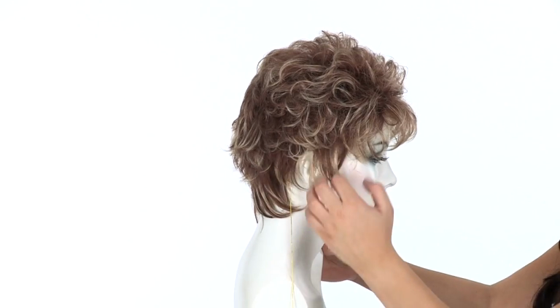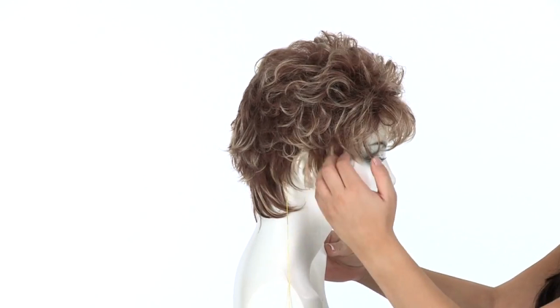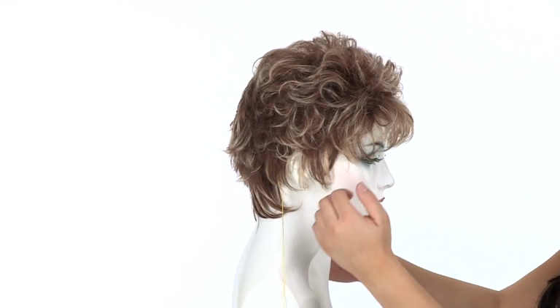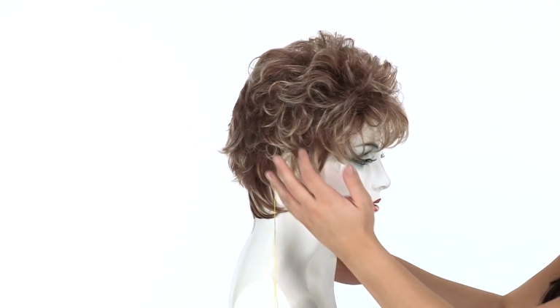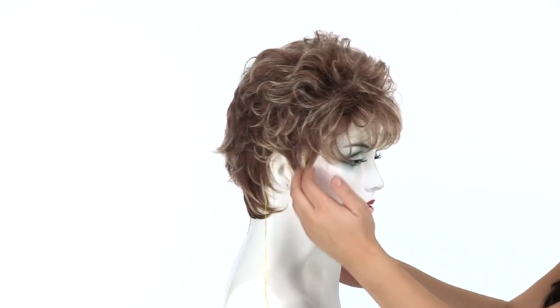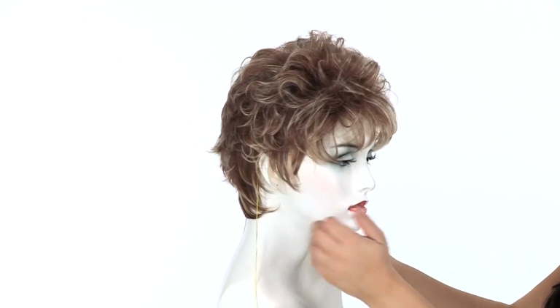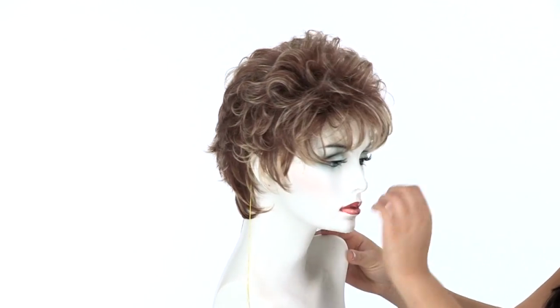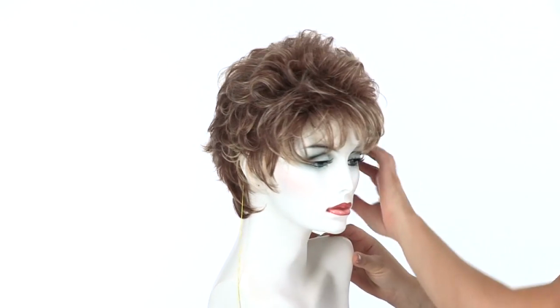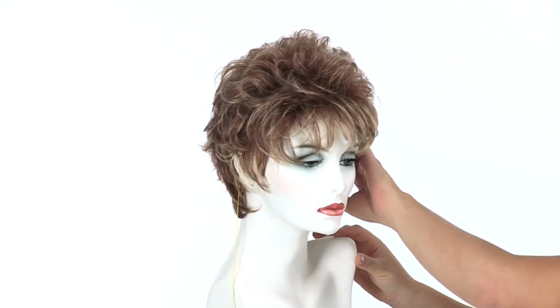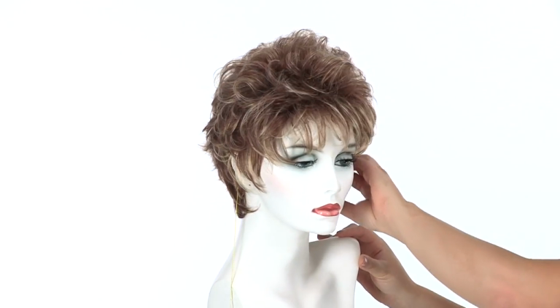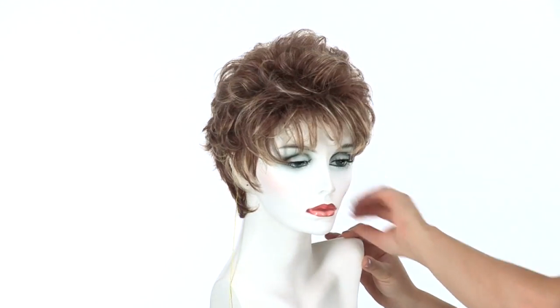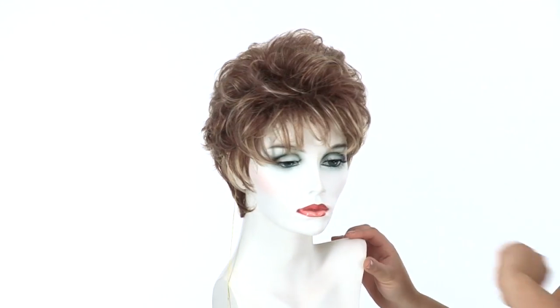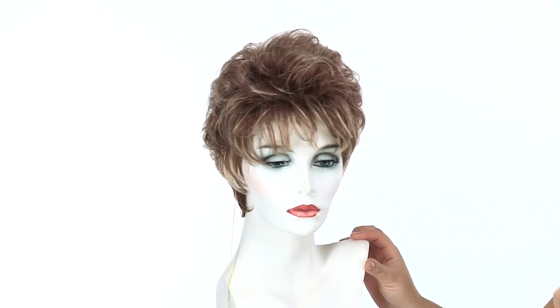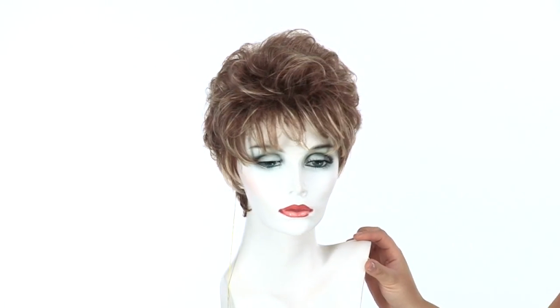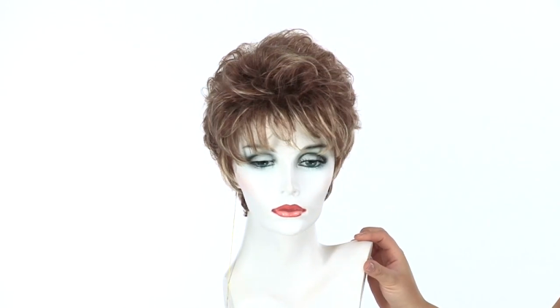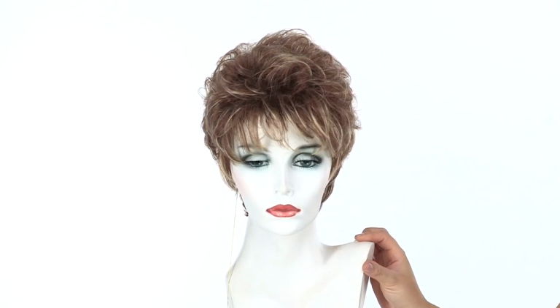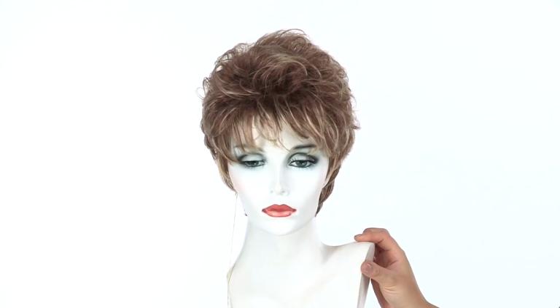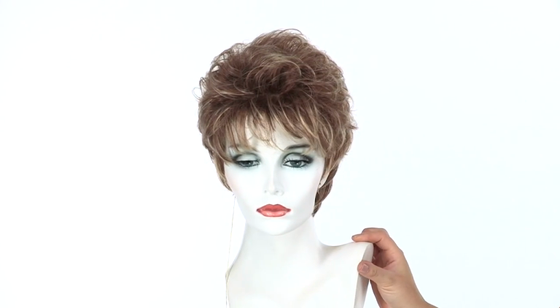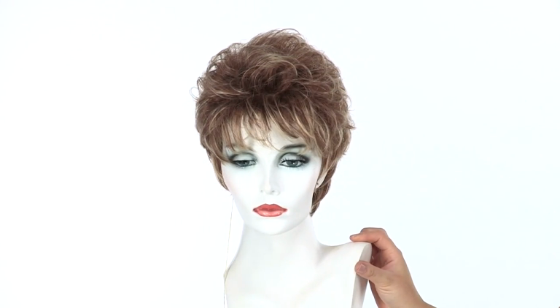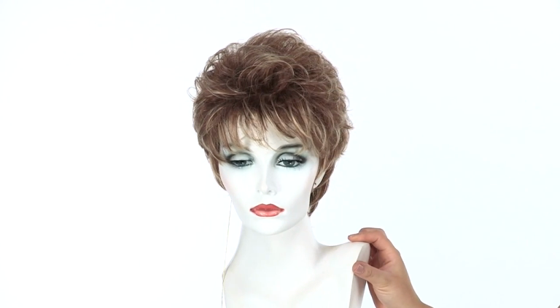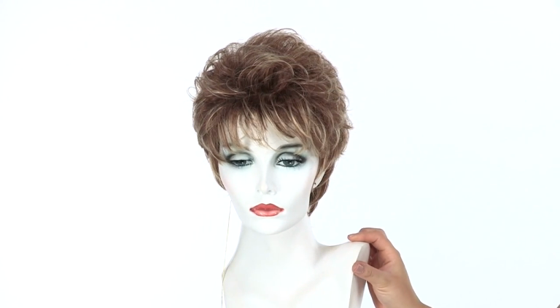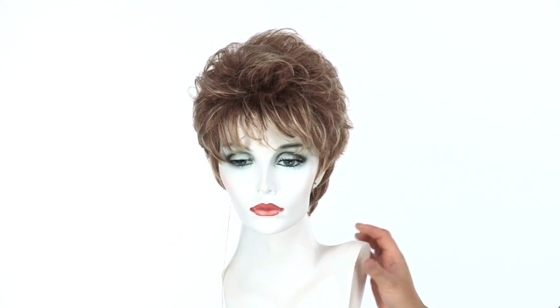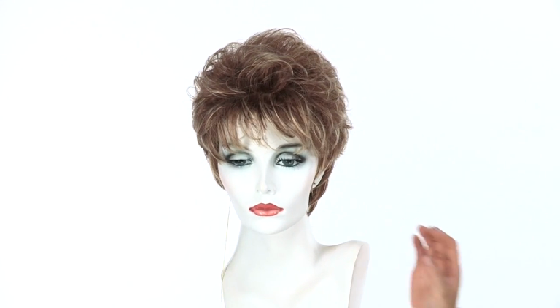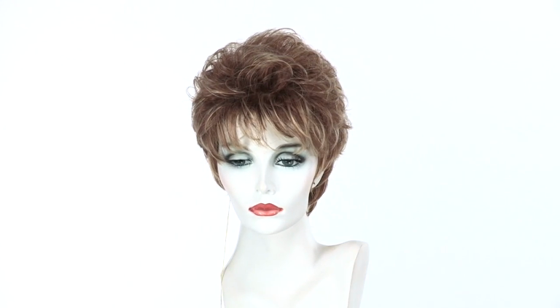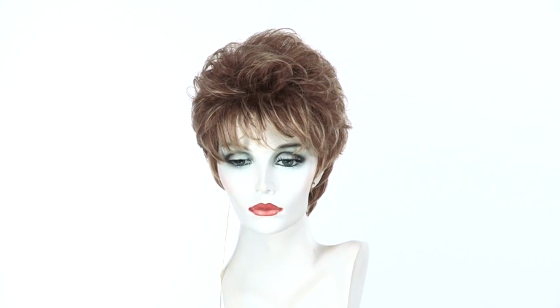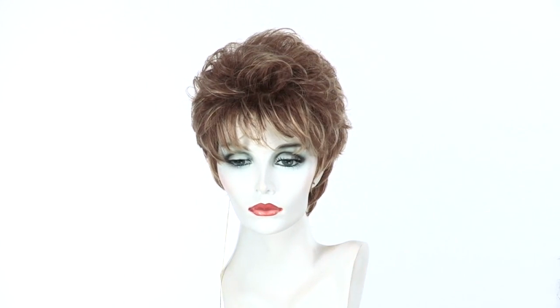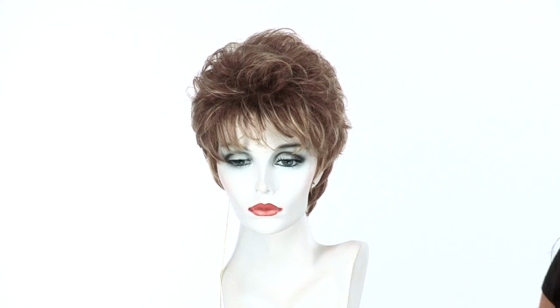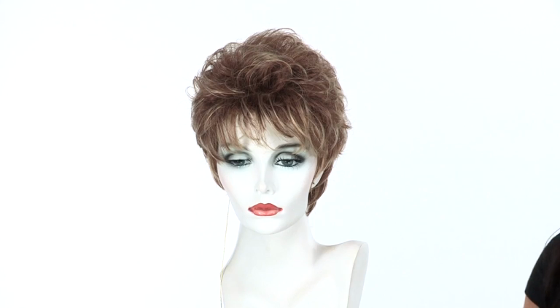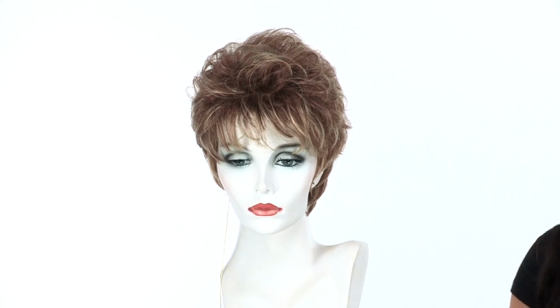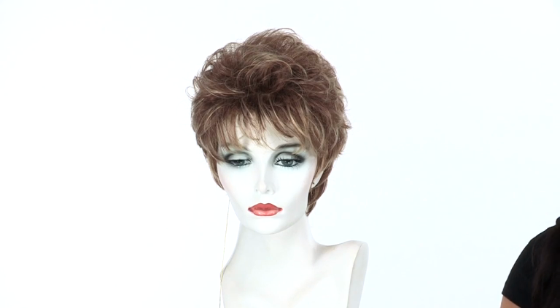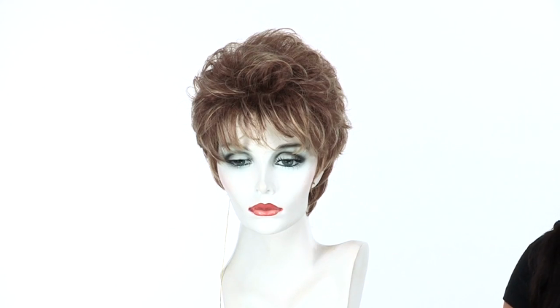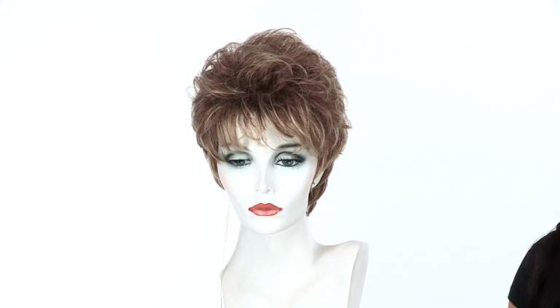If you're looking for volume, texture, and soft curls, this is the perfect style for you.